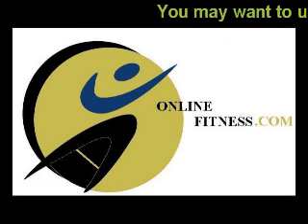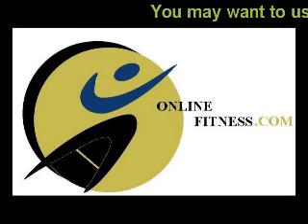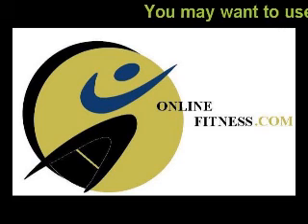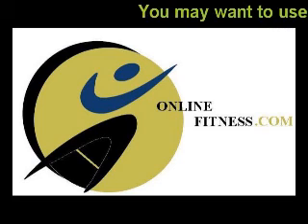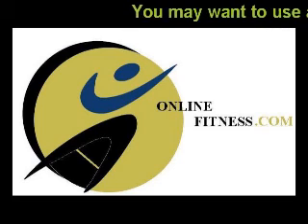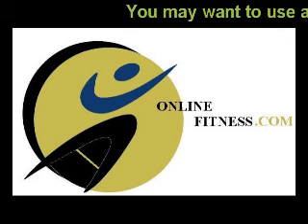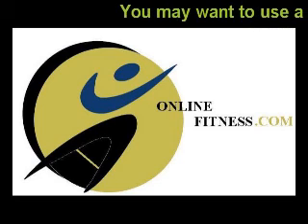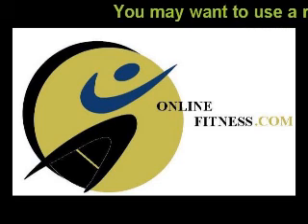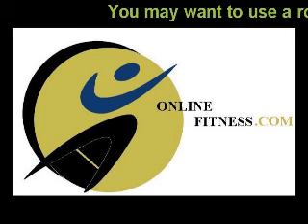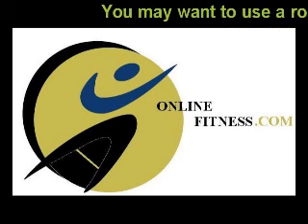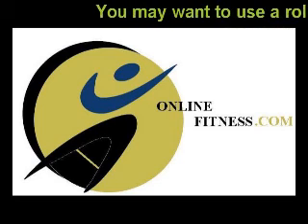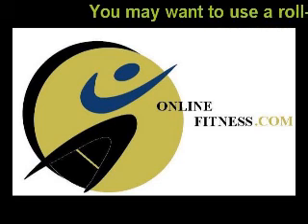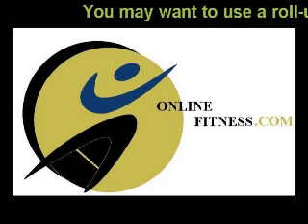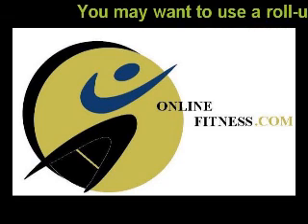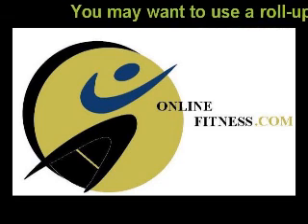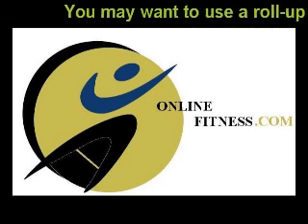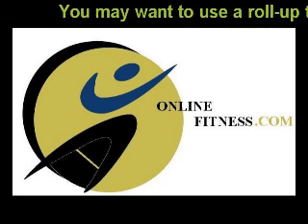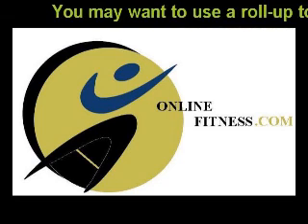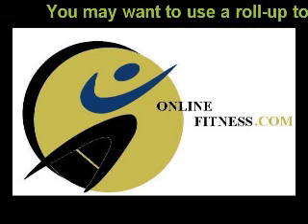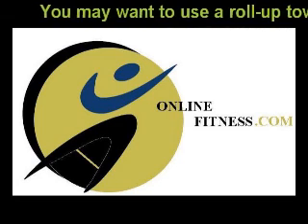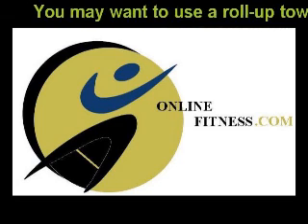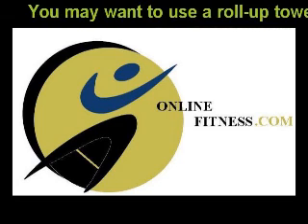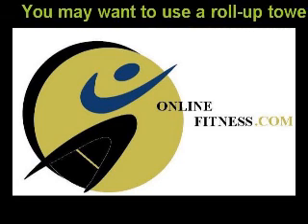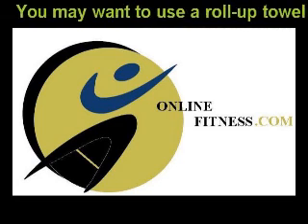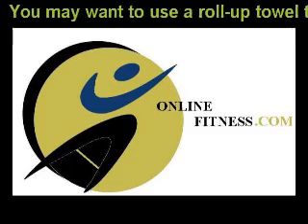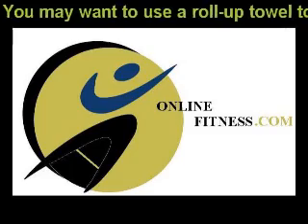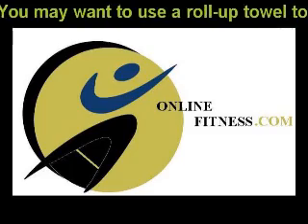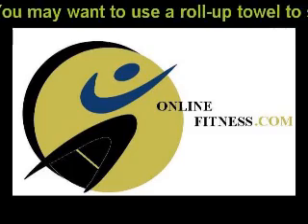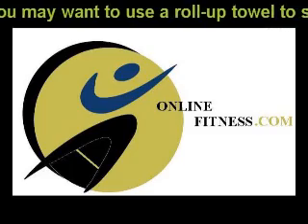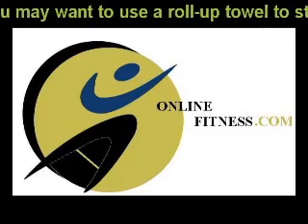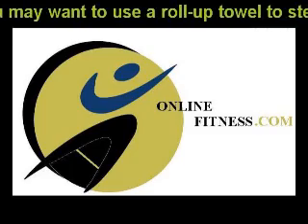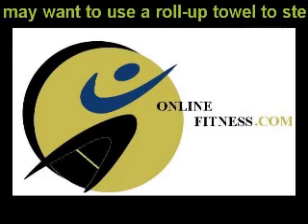Okay, are you ready for some quick cardio conditioning, LA Online Fitness style?